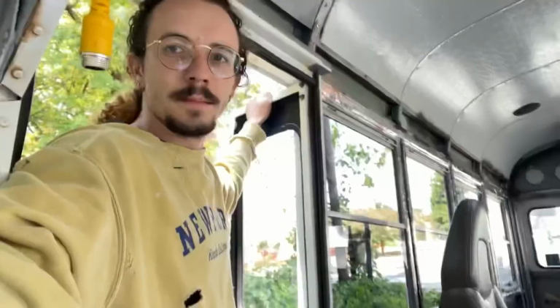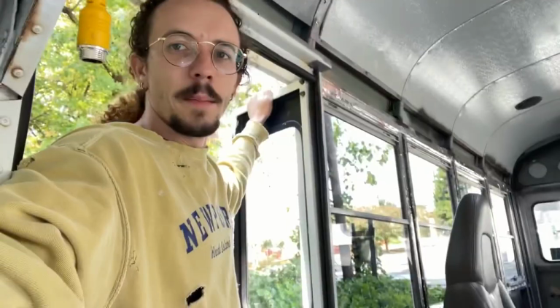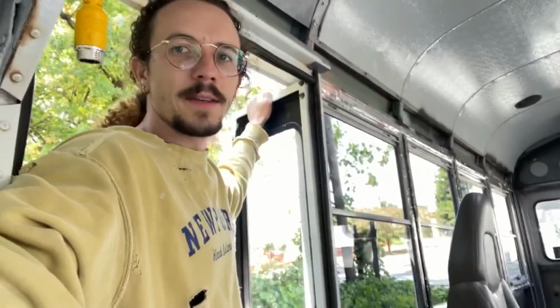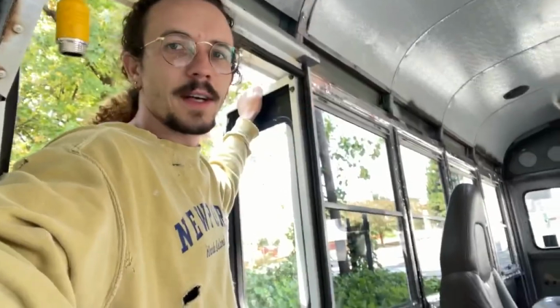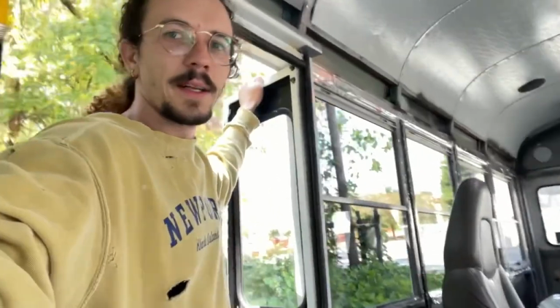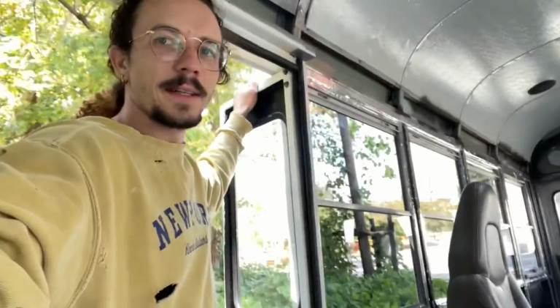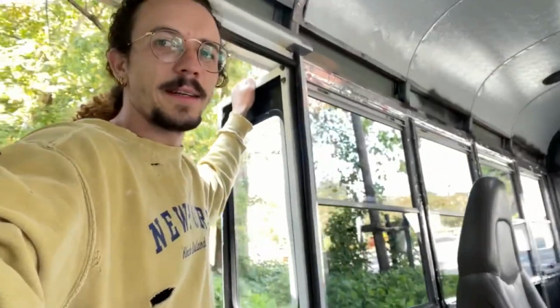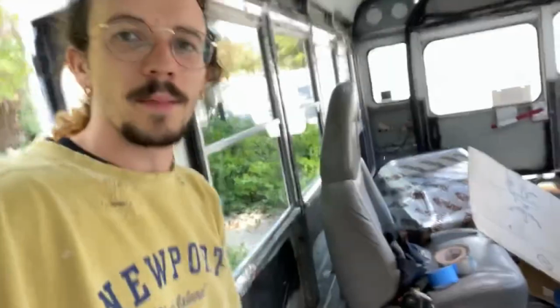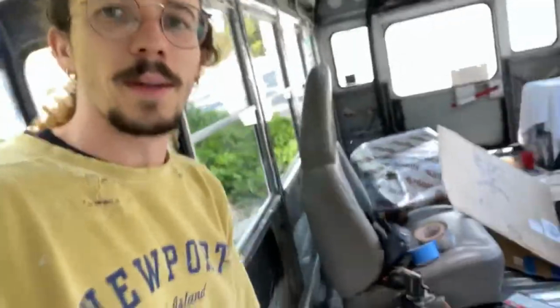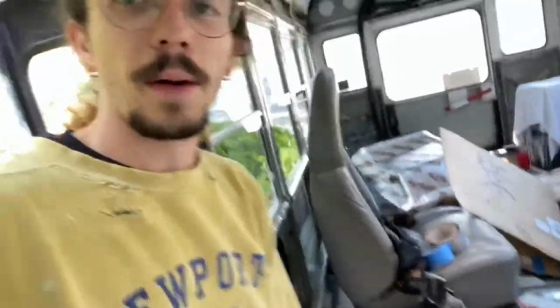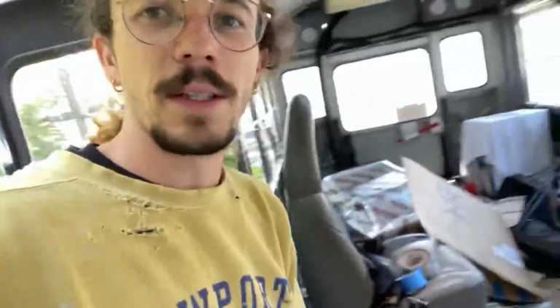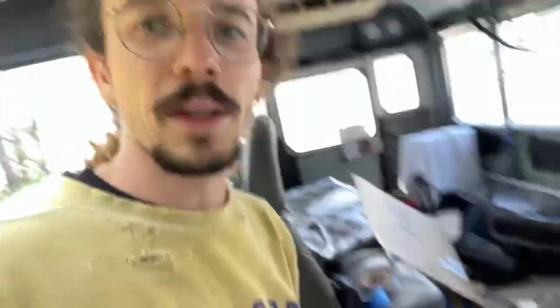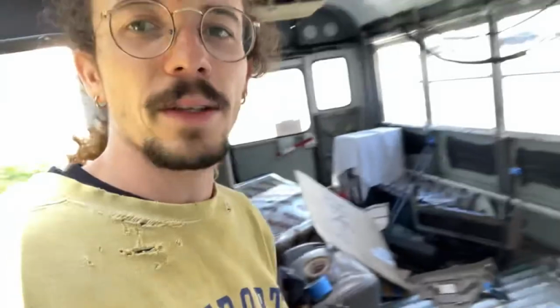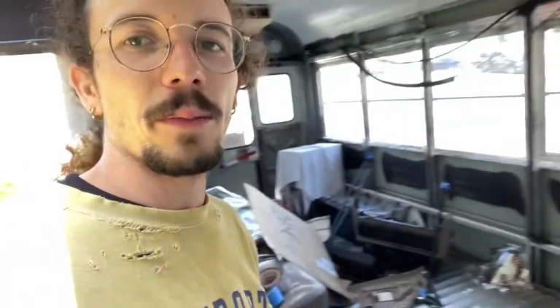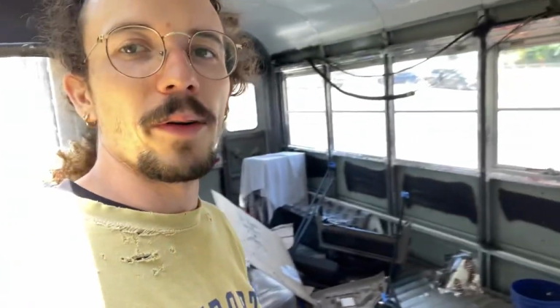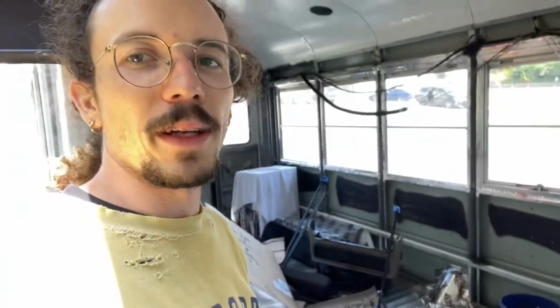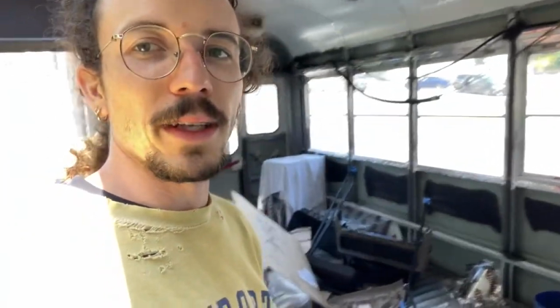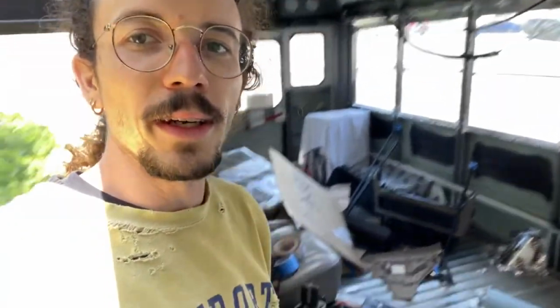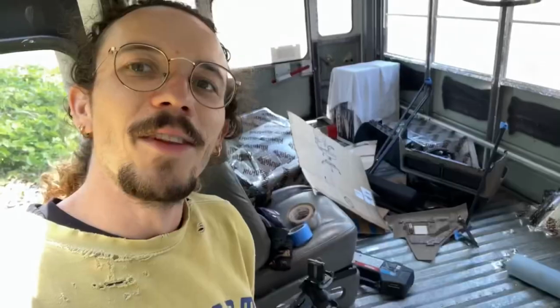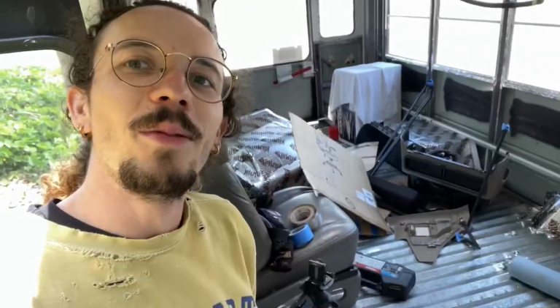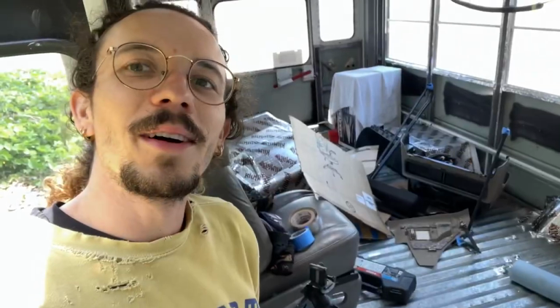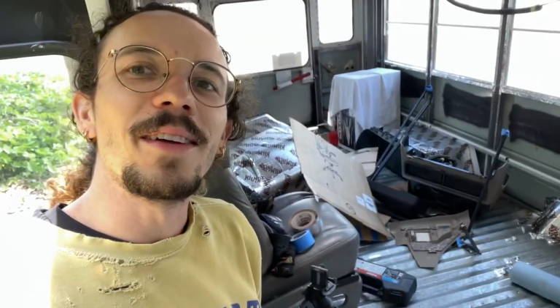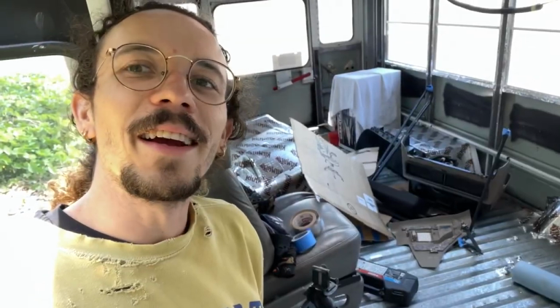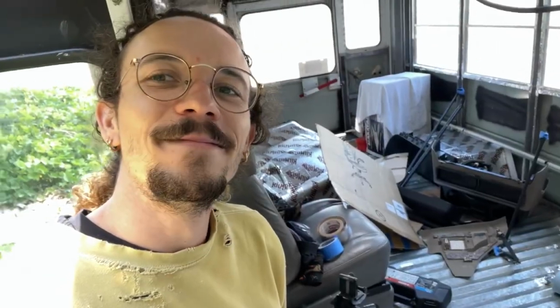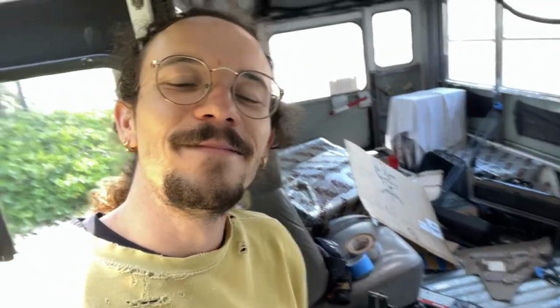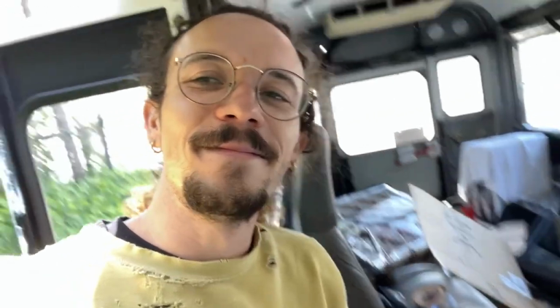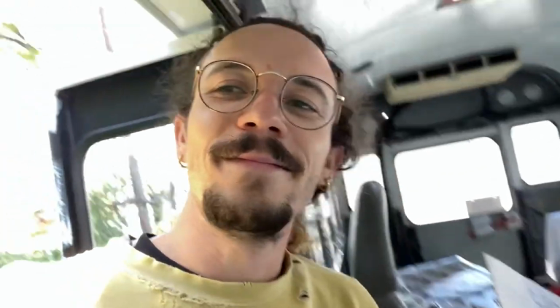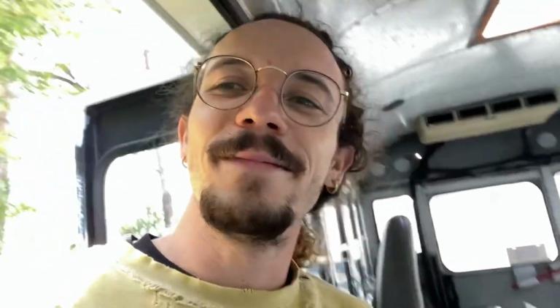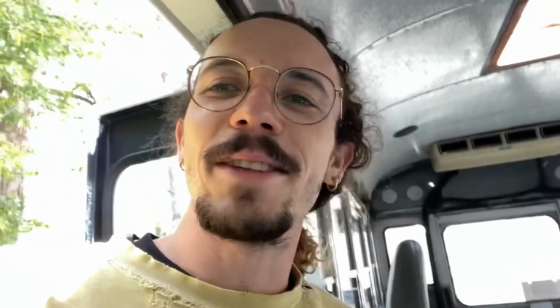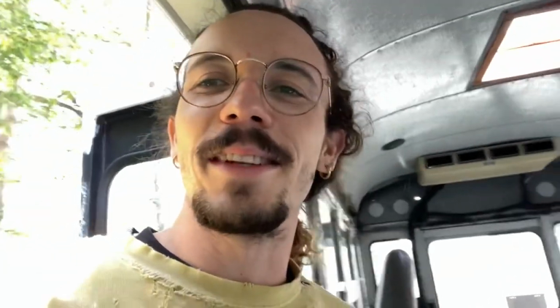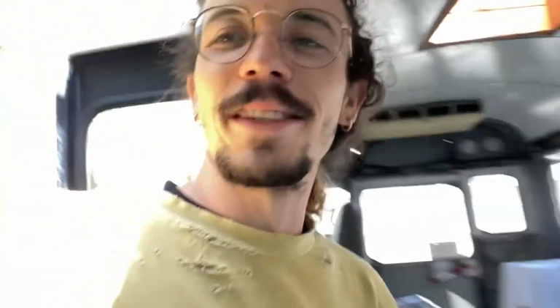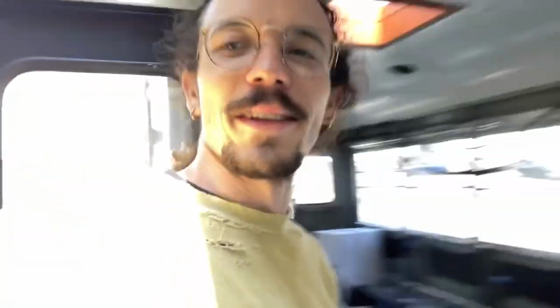My parents are coming in tonight and they'll probably see the bus either tomorrow or the next day. This is what it looks like. The outside looks good though — it's all white.